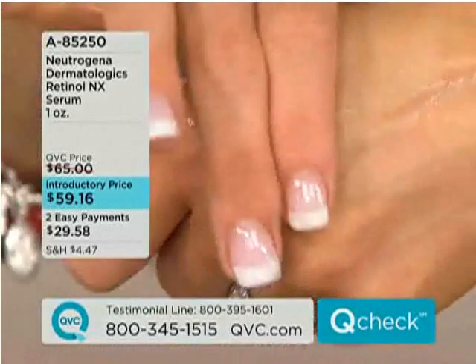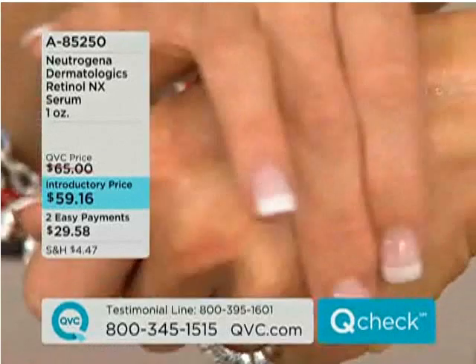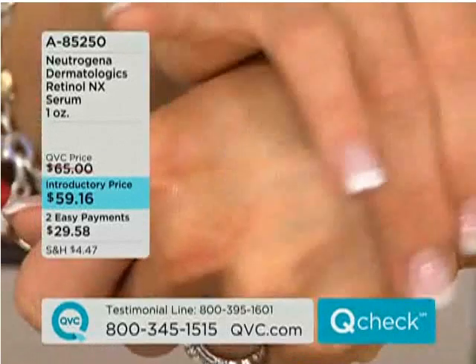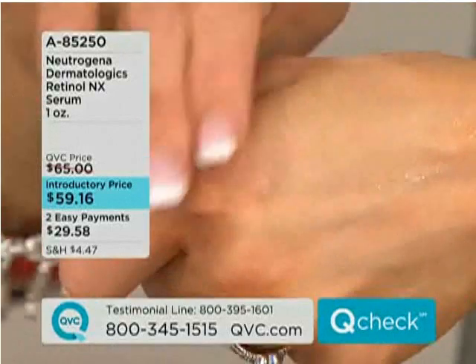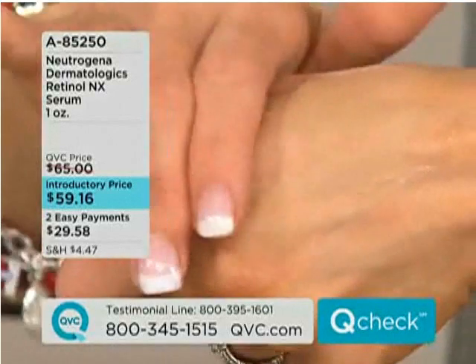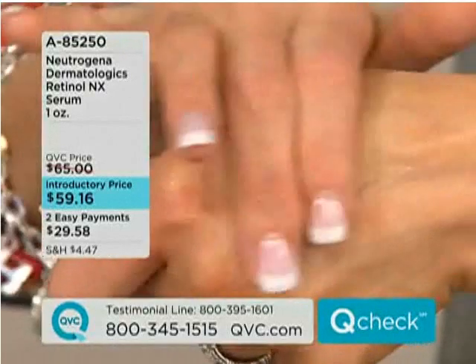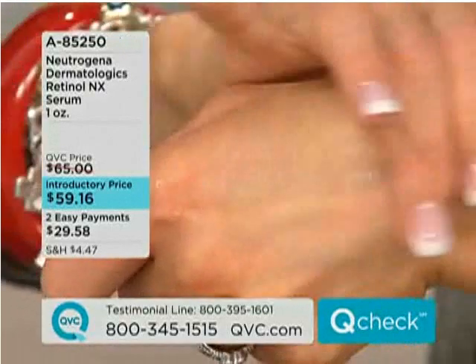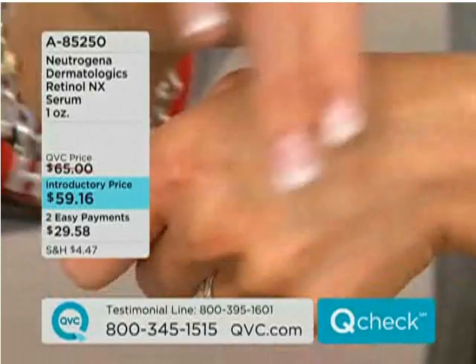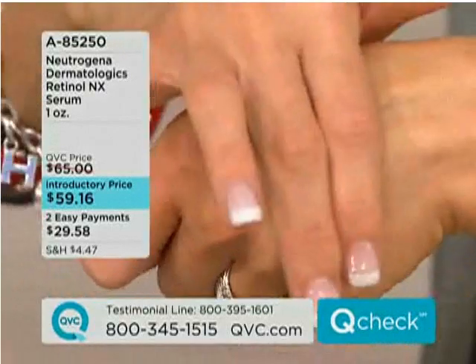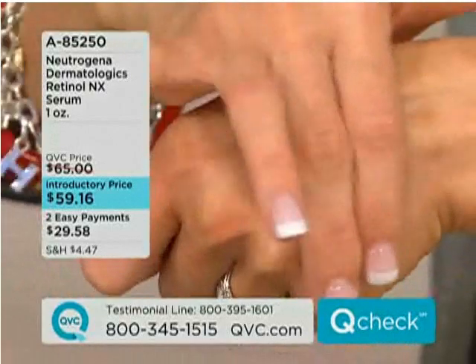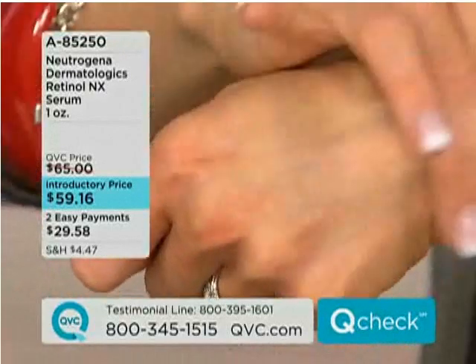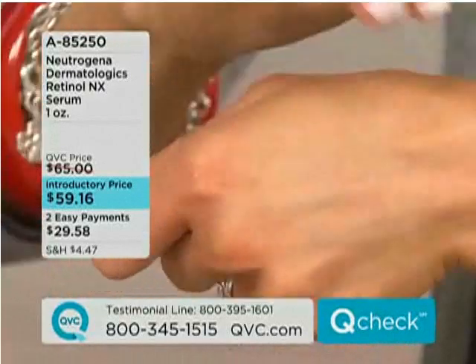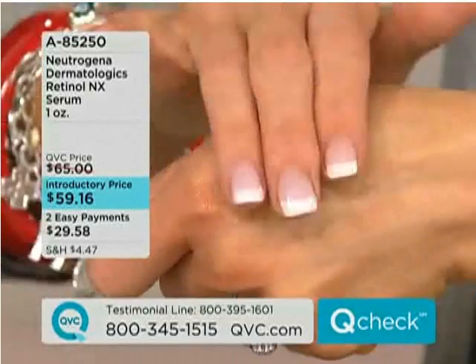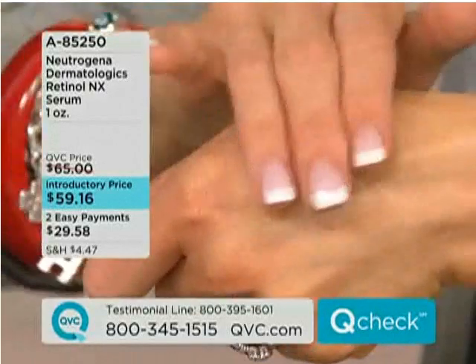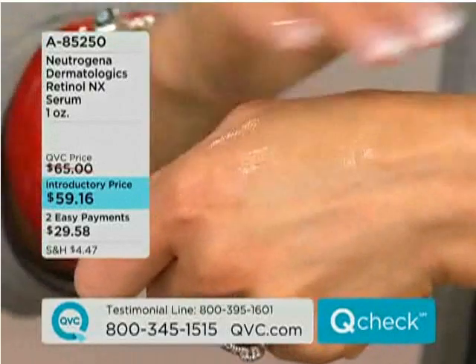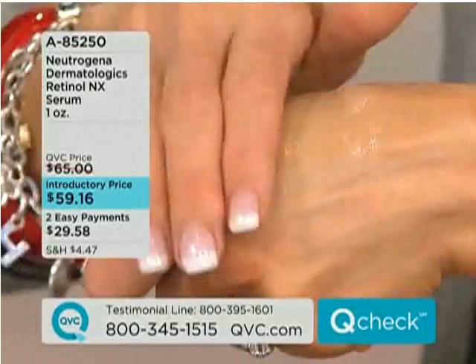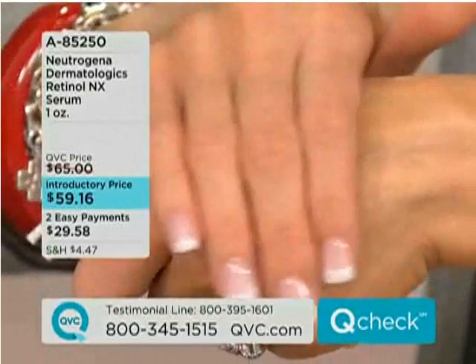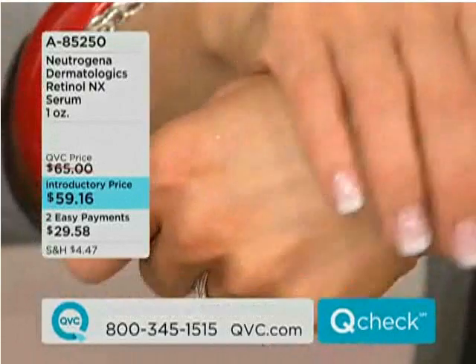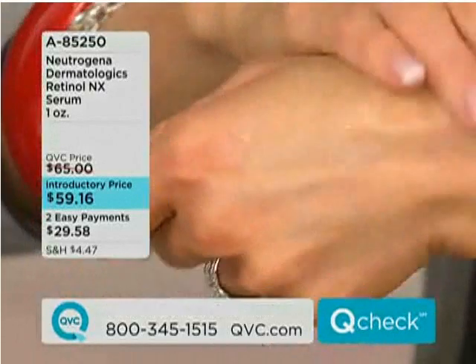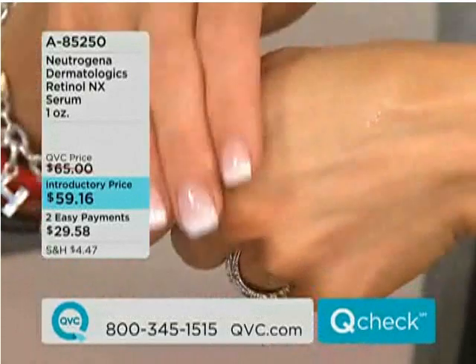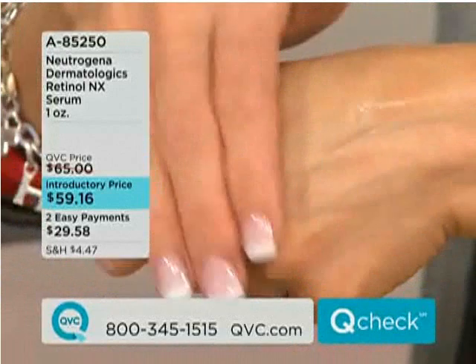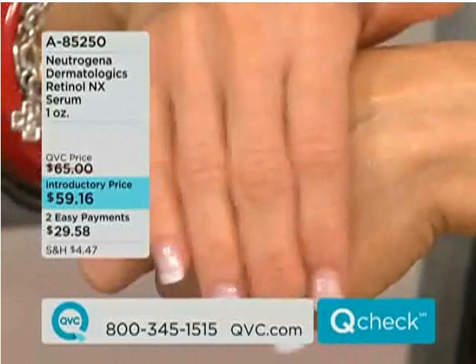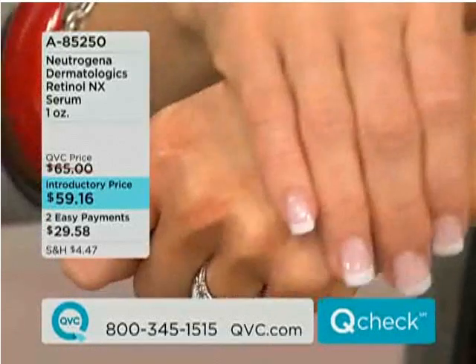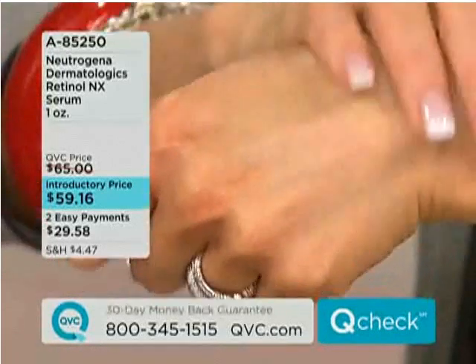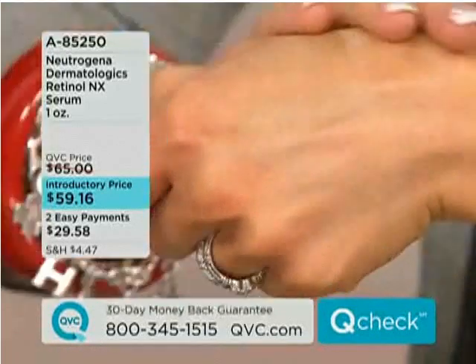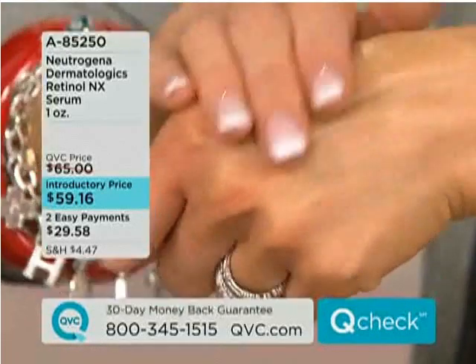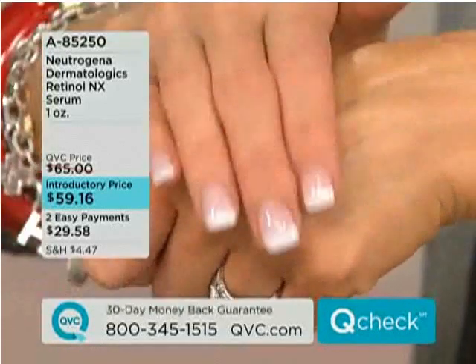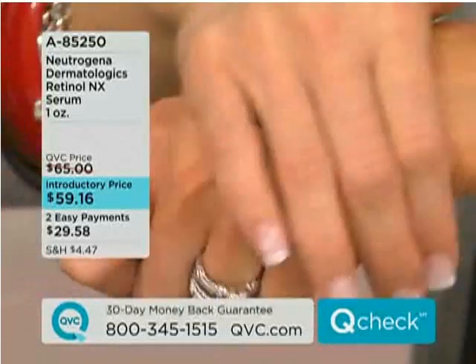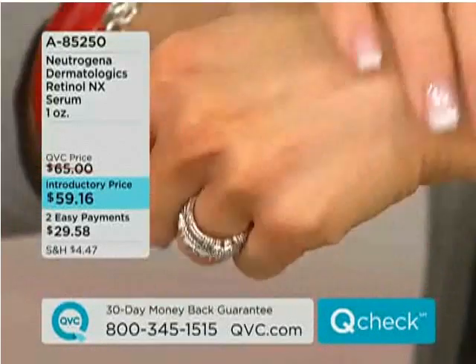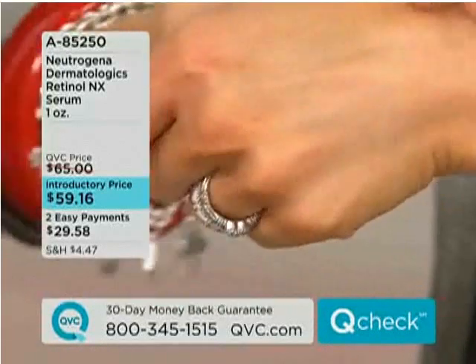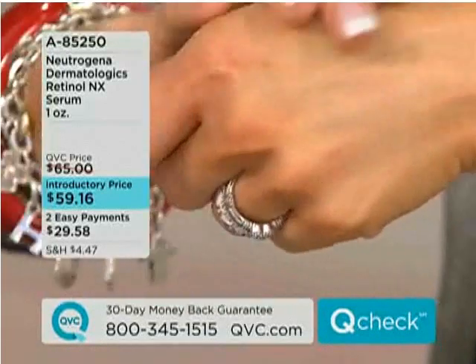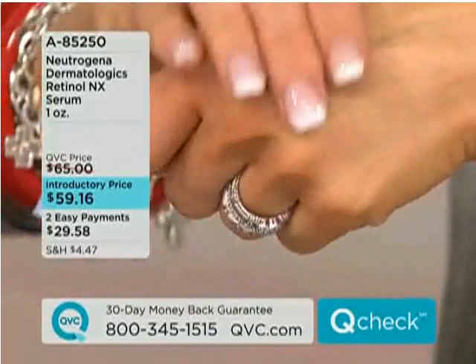Everything about the skin itself becomes softer, and some of the words that people use to describe it are increased luminosity, humectancy, and softness.